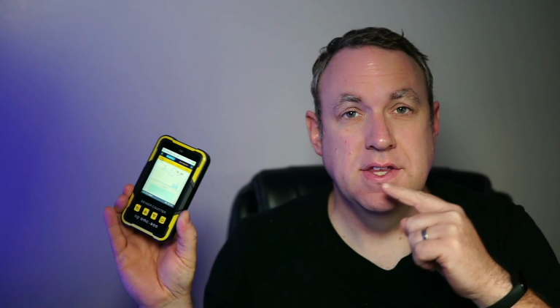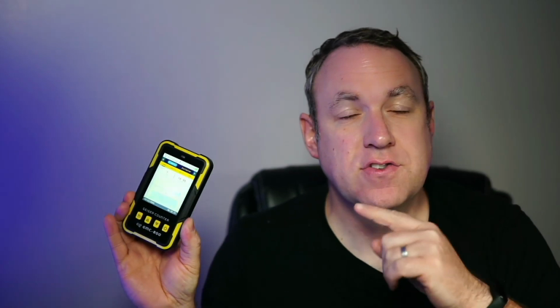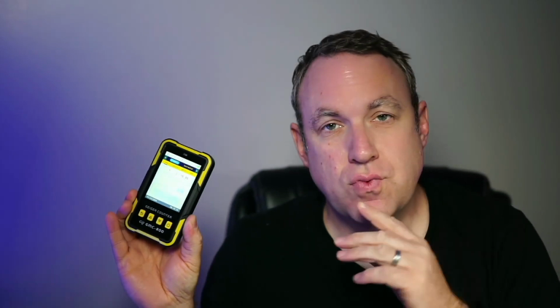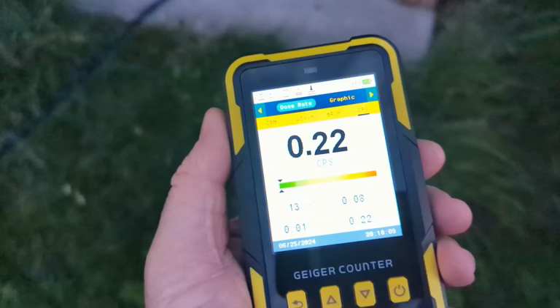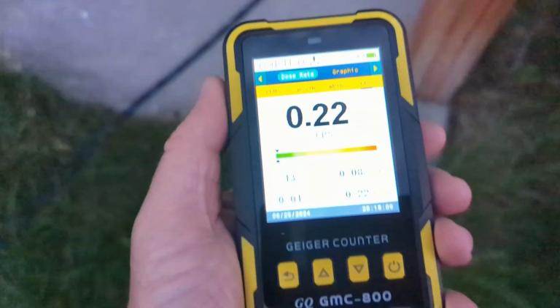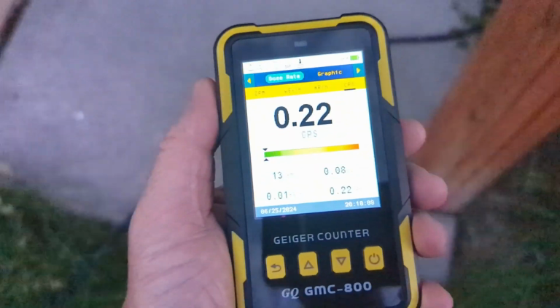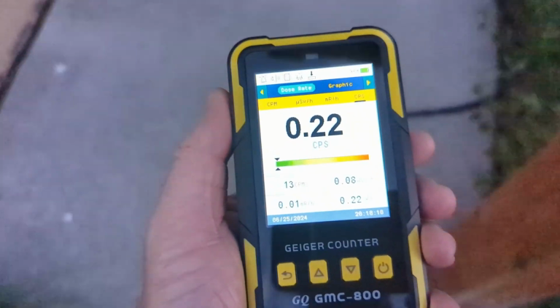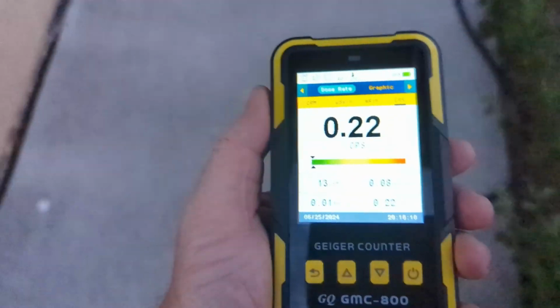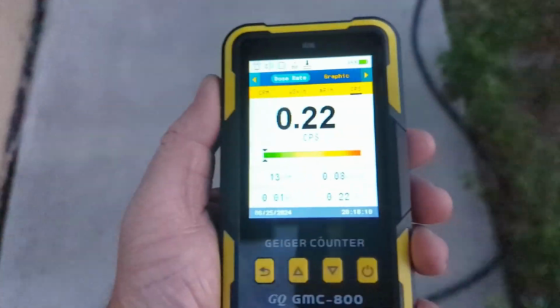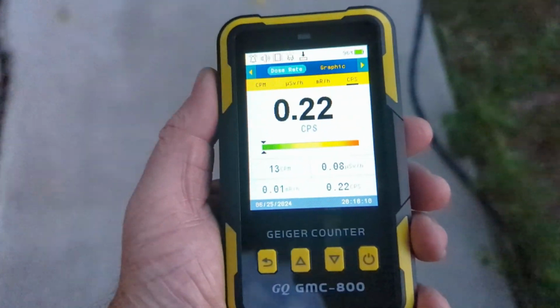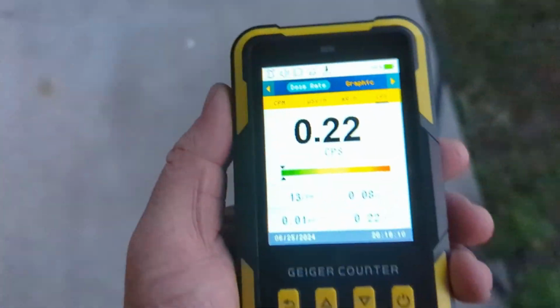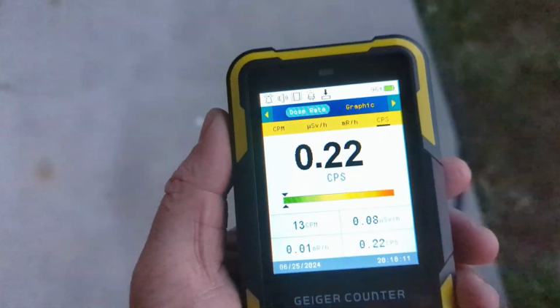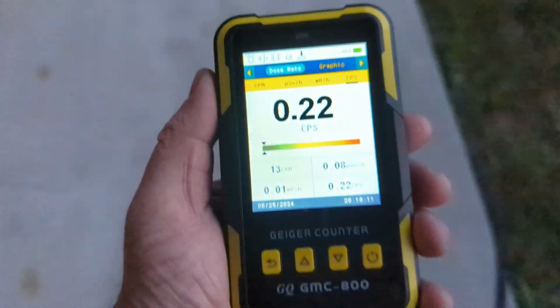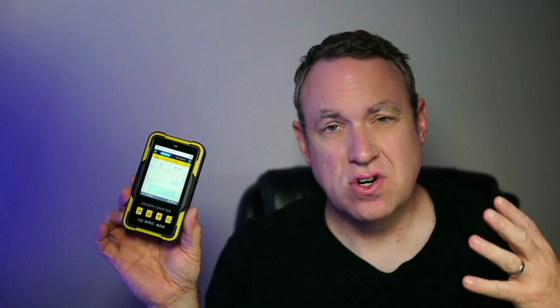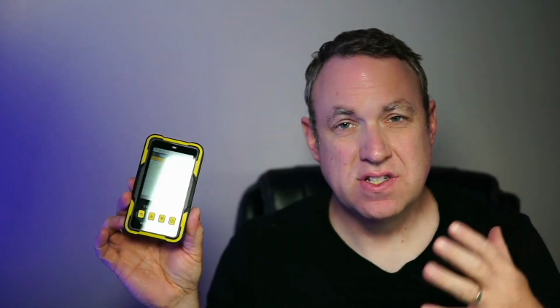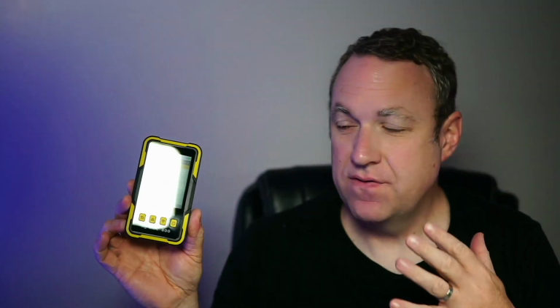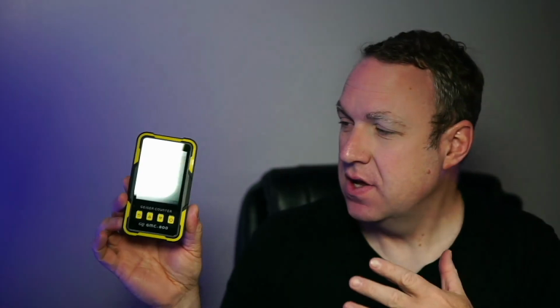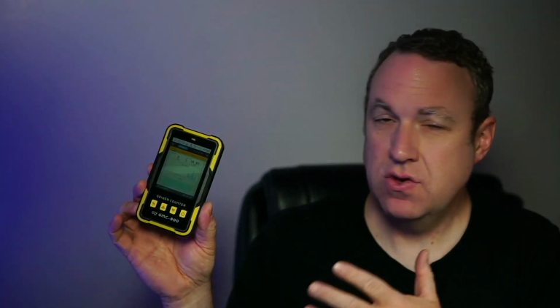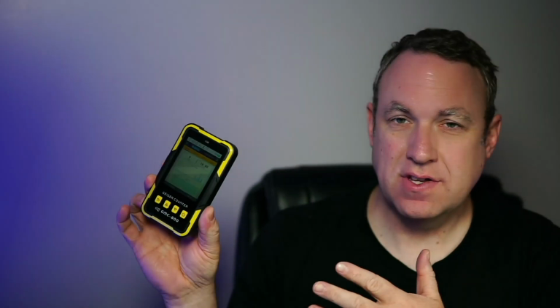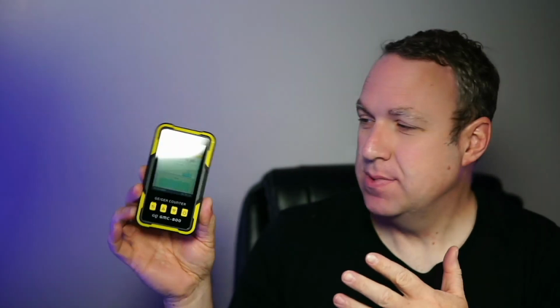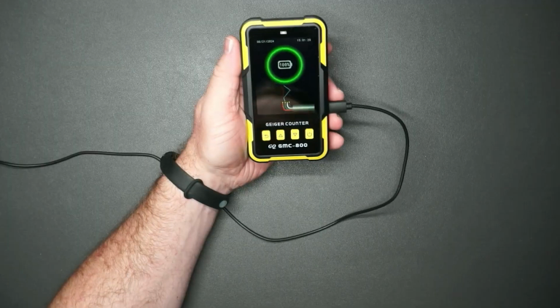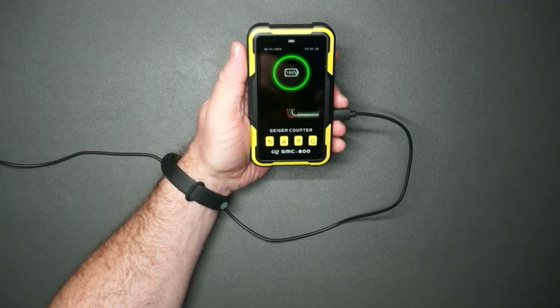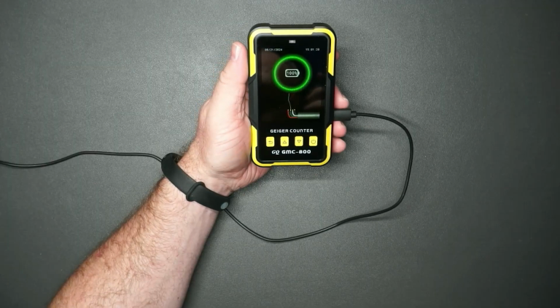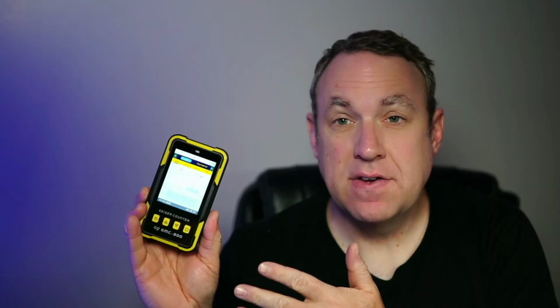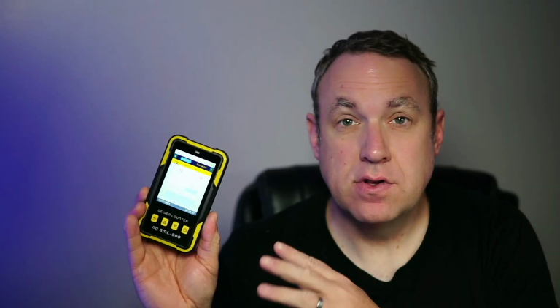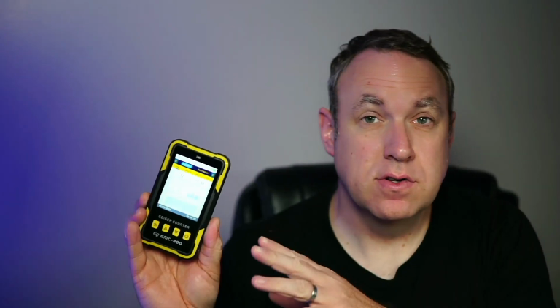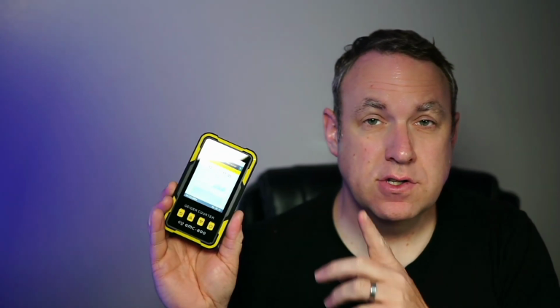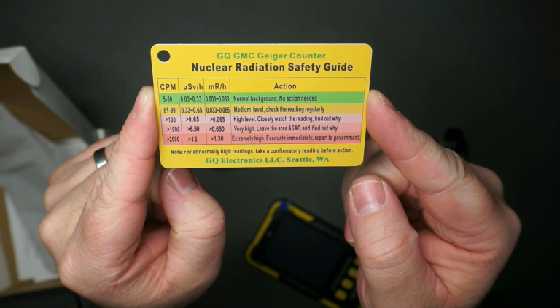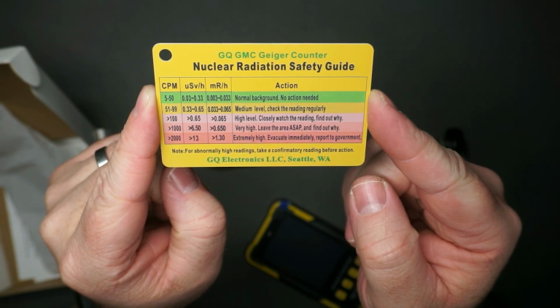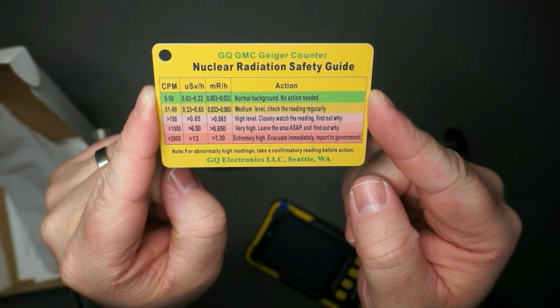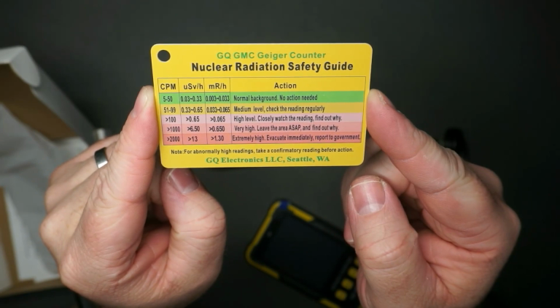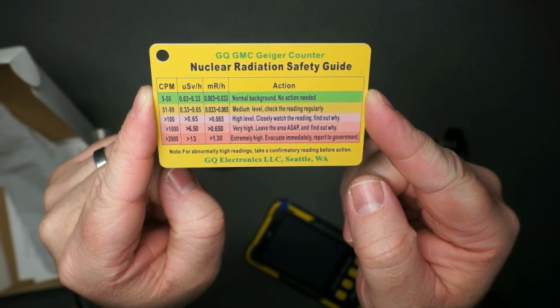This is a really easy Geiger counter to use. It charges via USB-C. Let's have a closer look so I can show you how to use it.